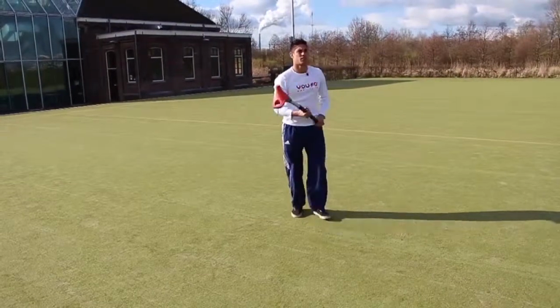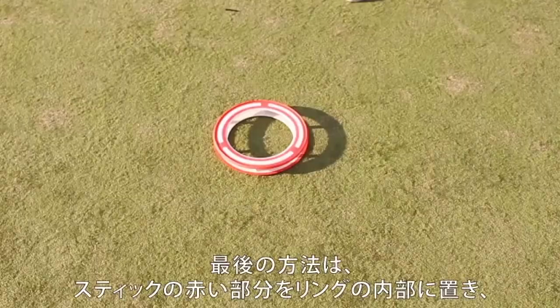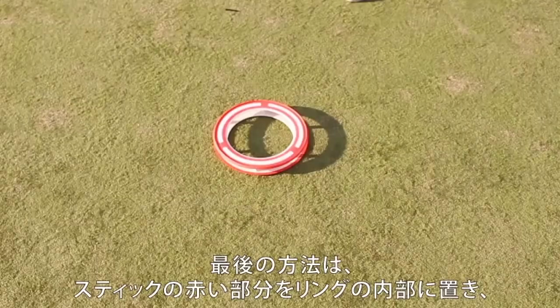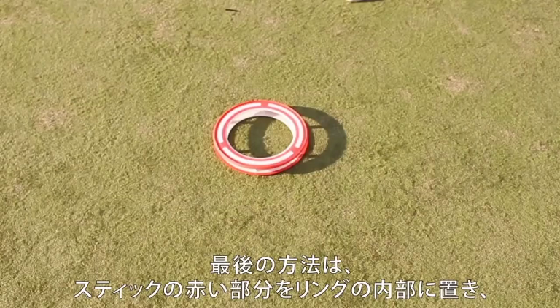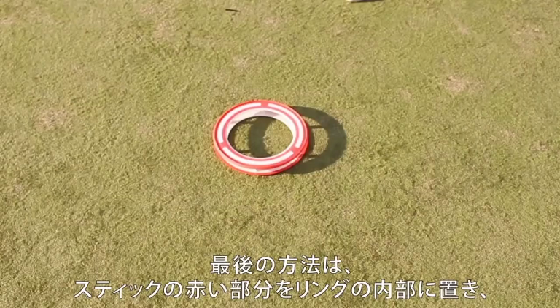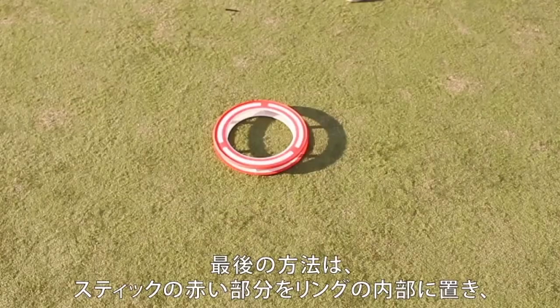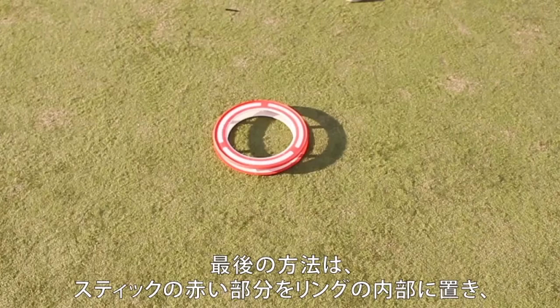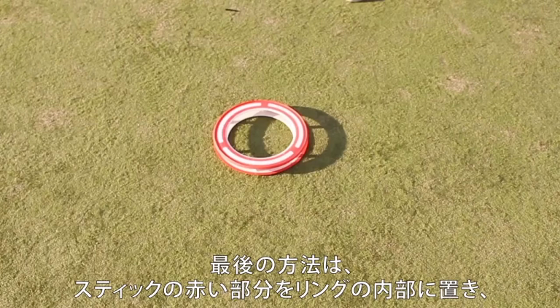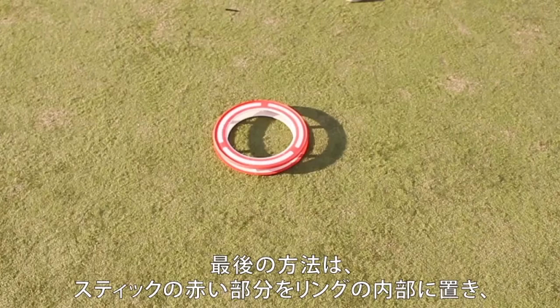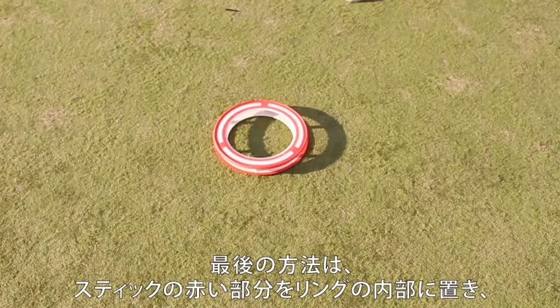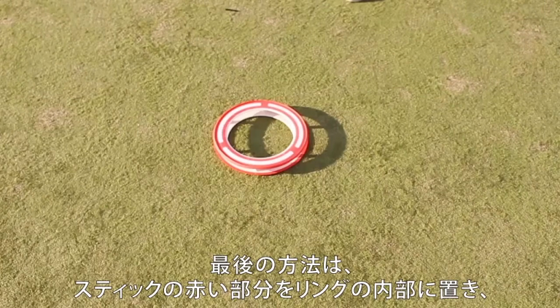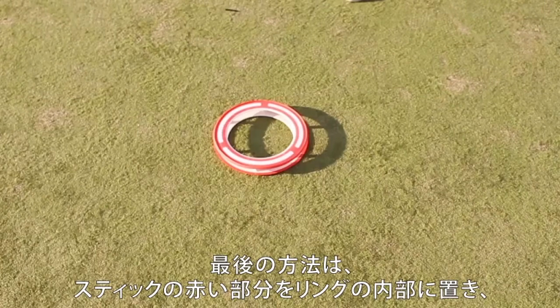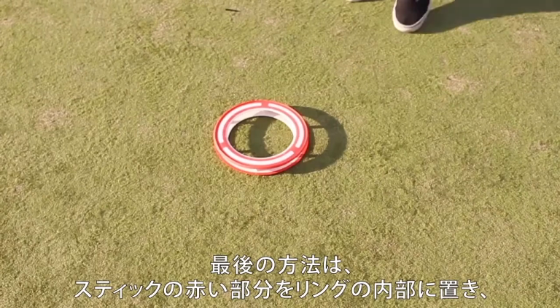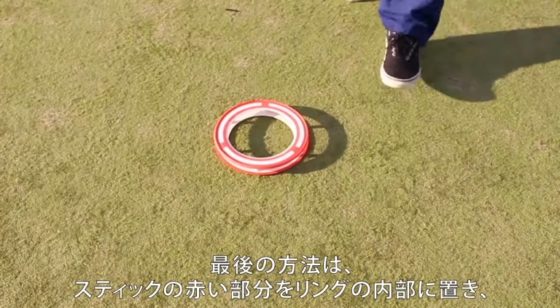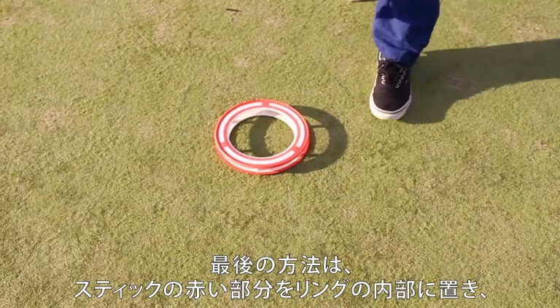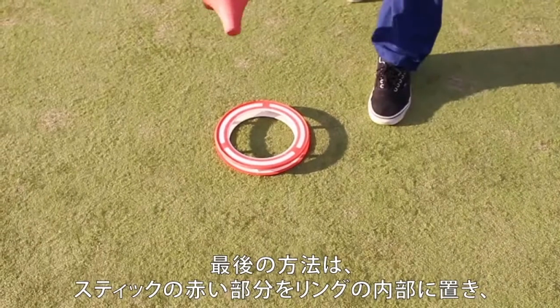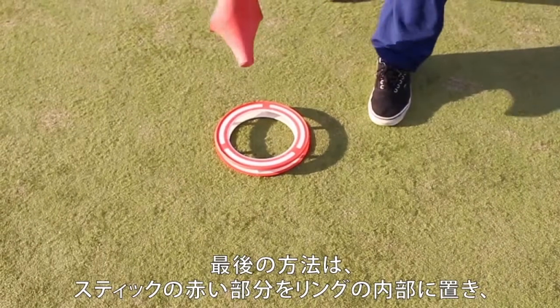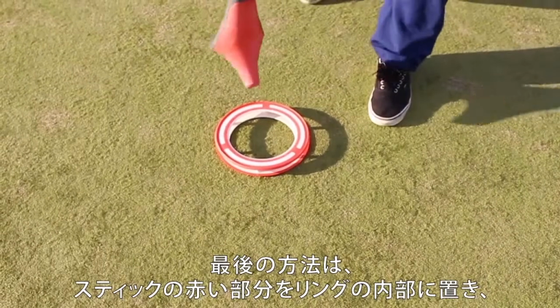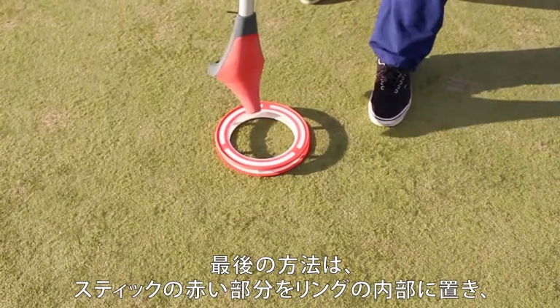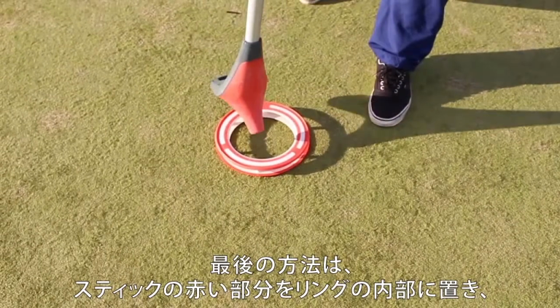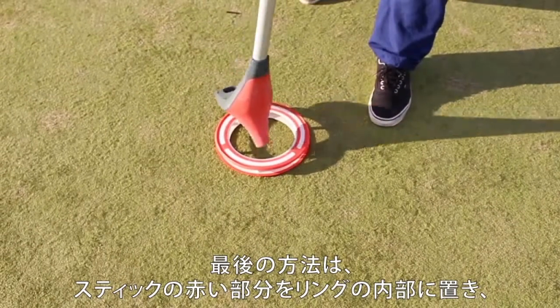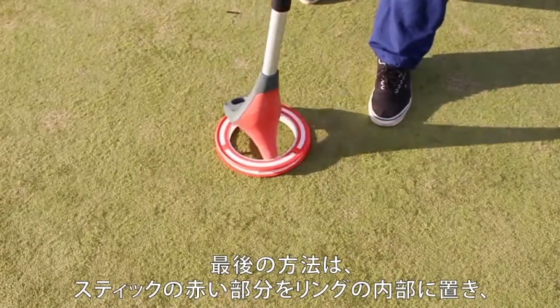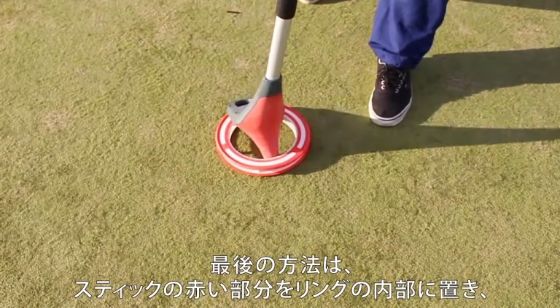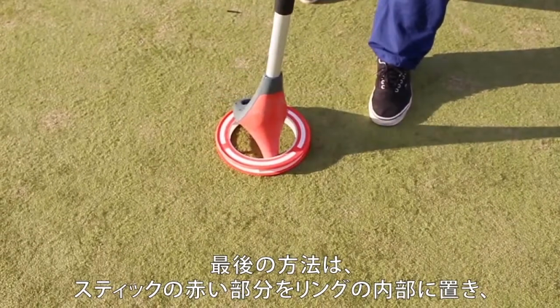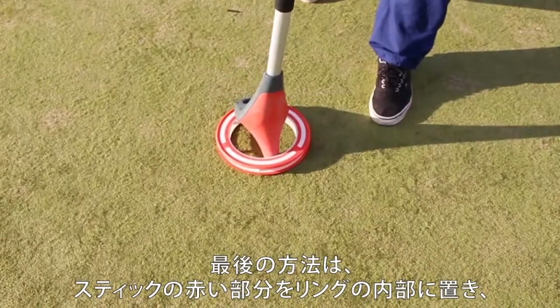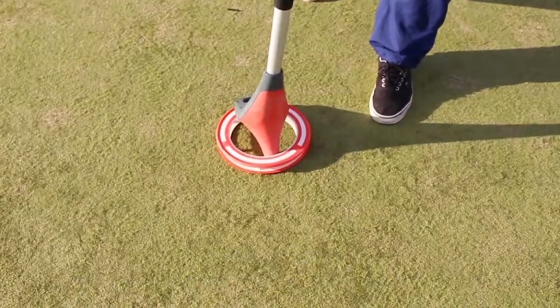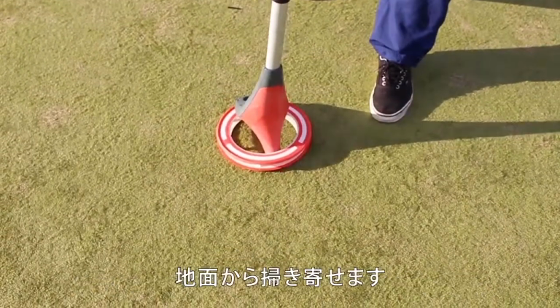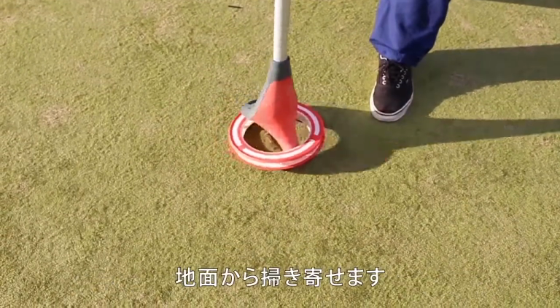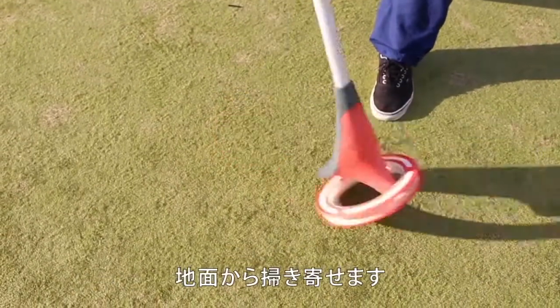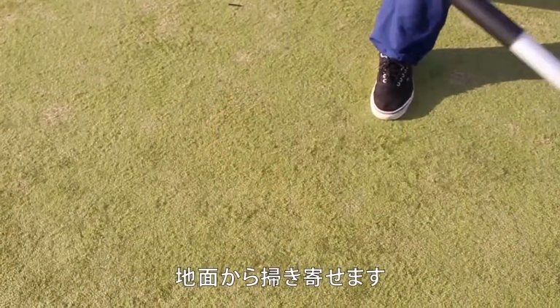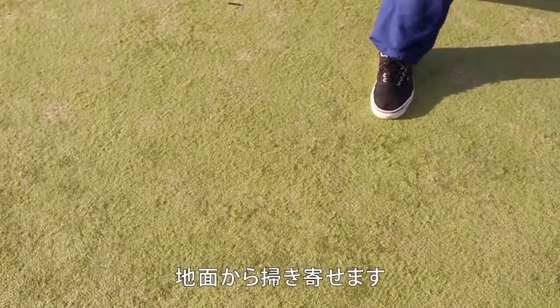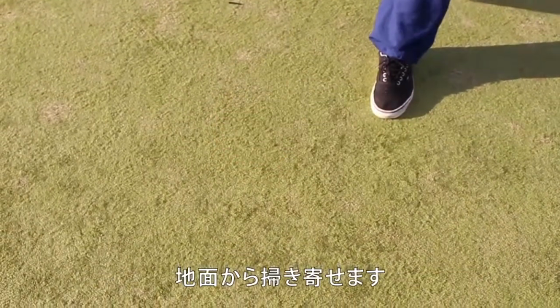The third way of picking up the ring is putting in the red tip of the stick and sweeping it off the ground.